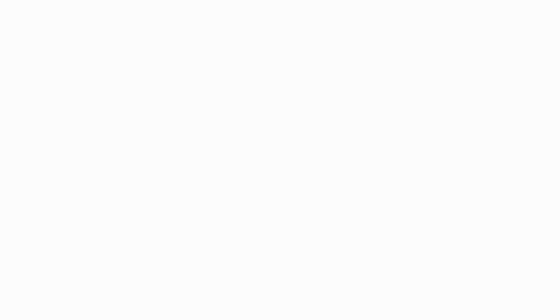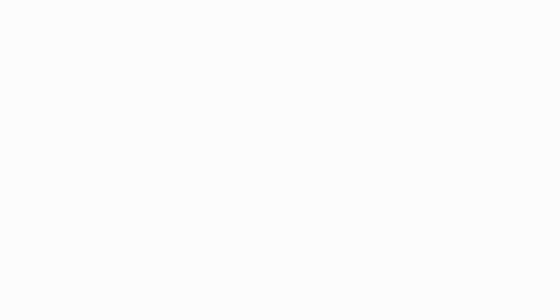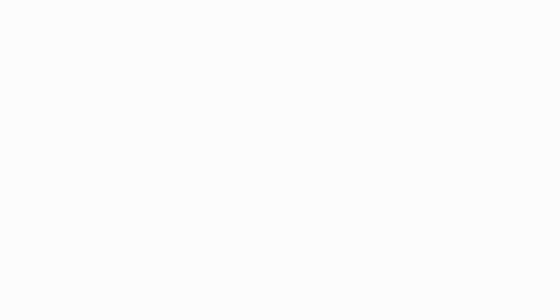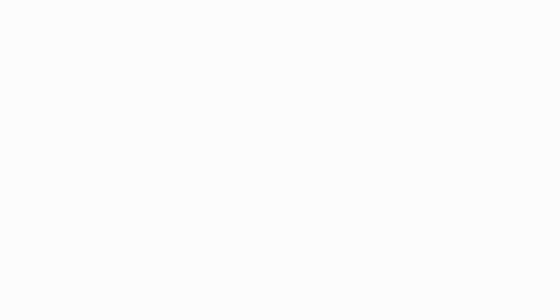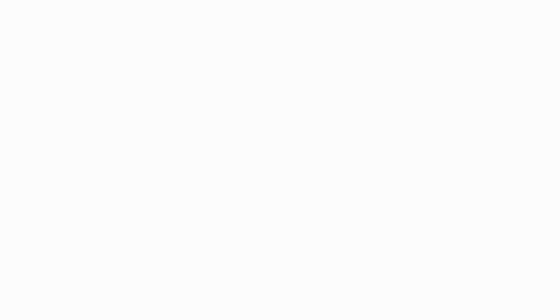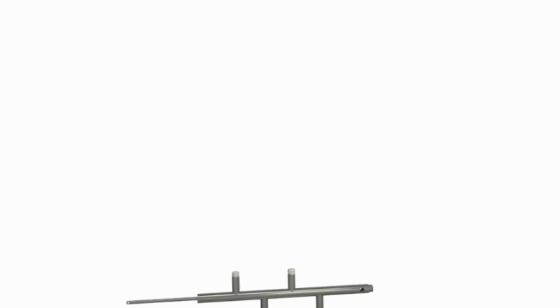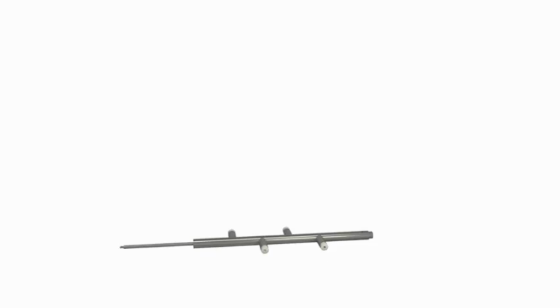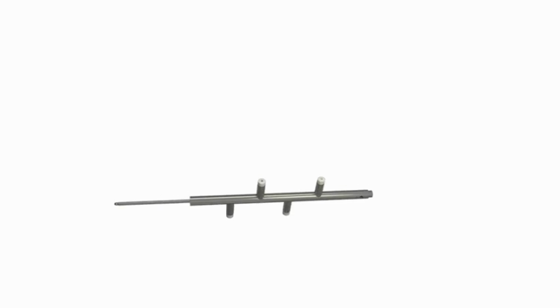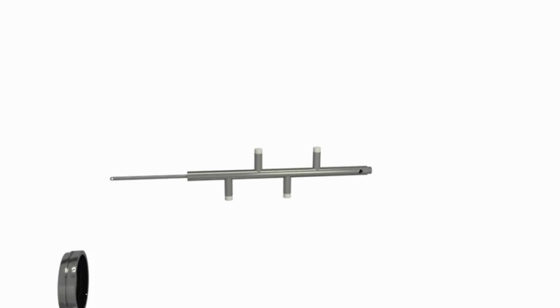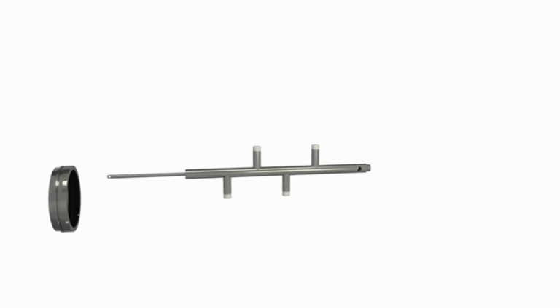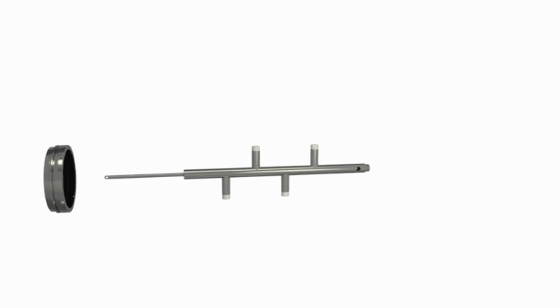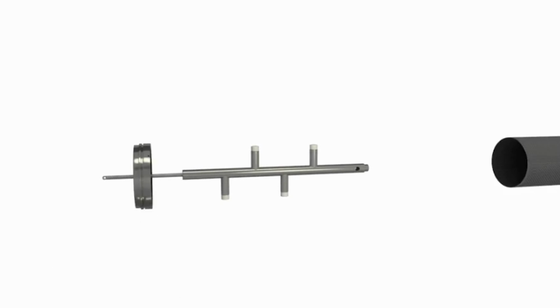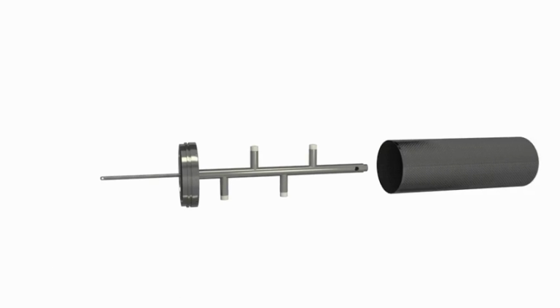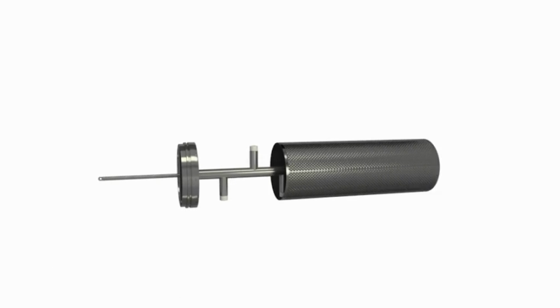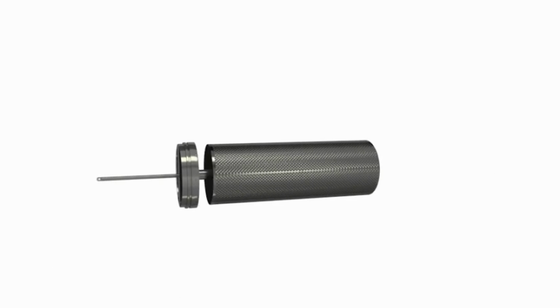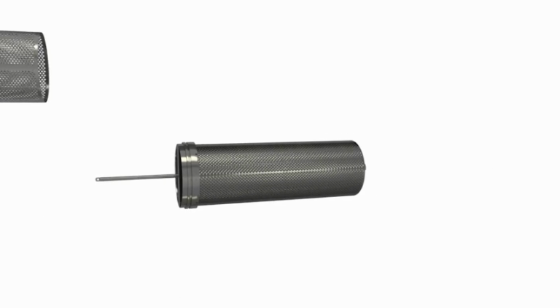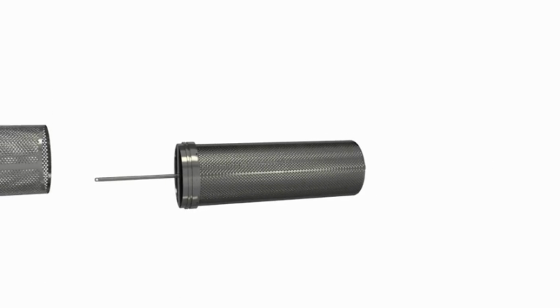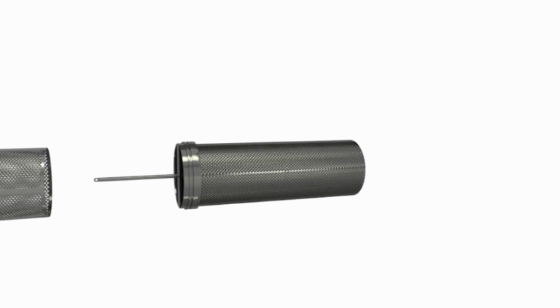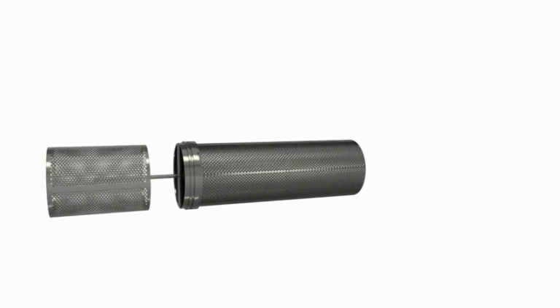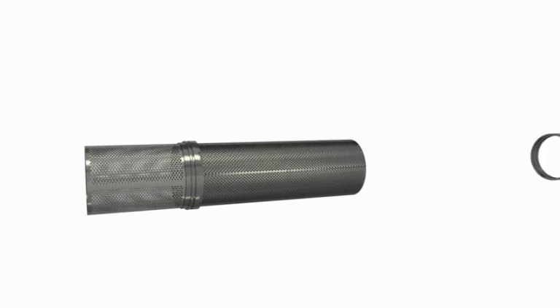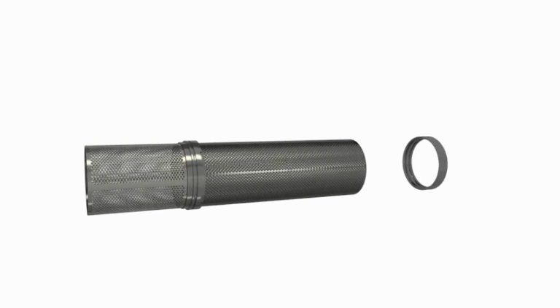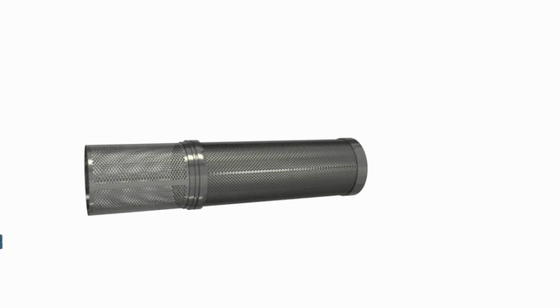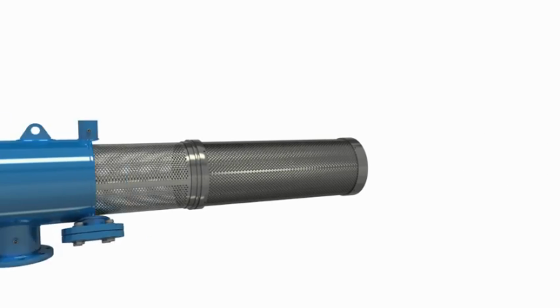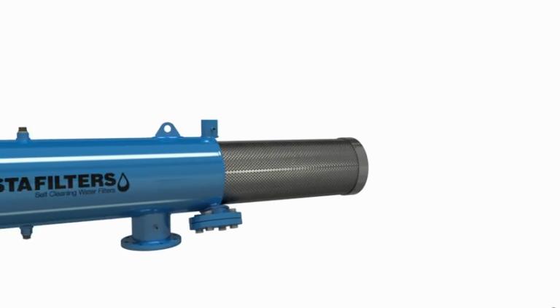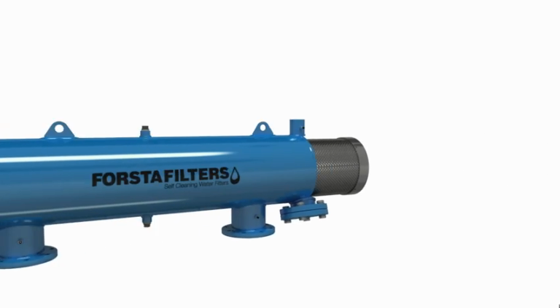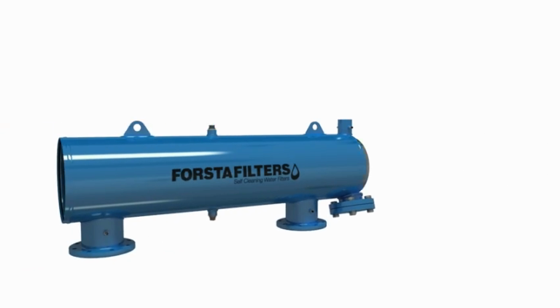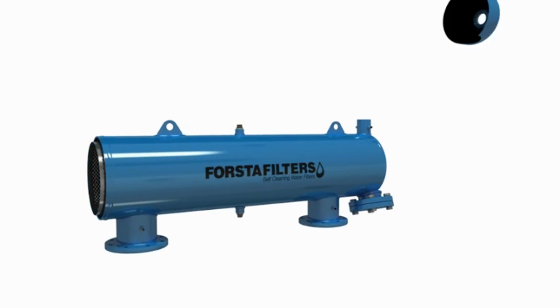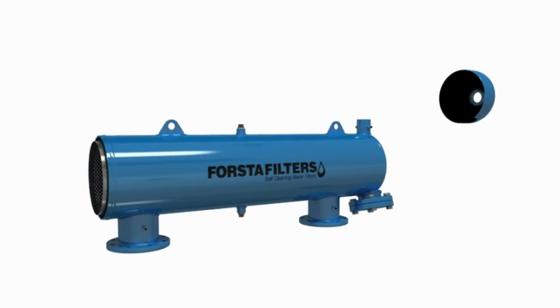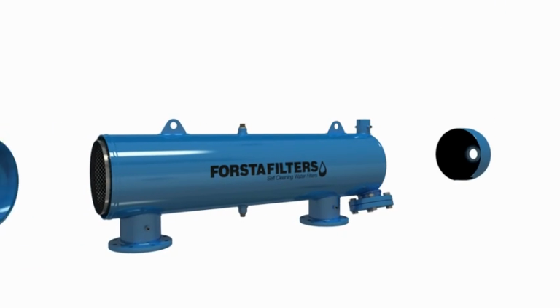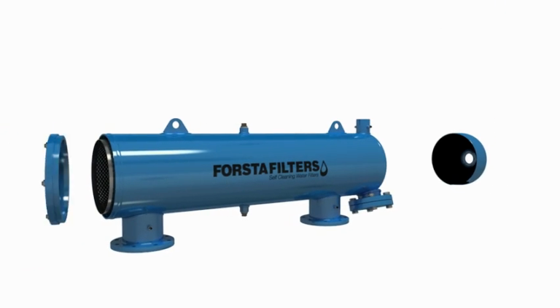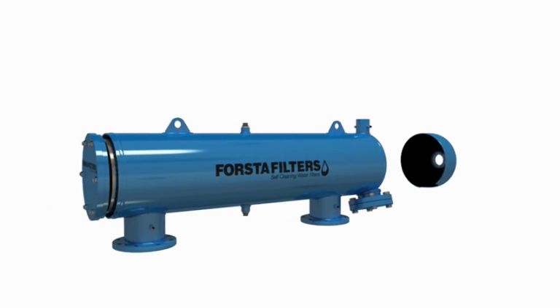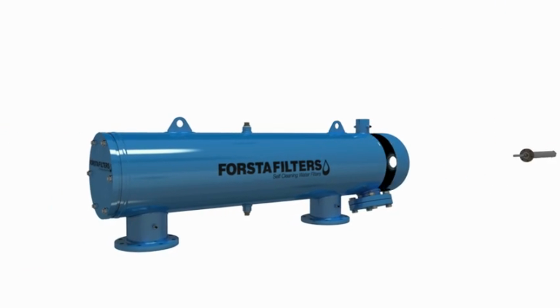Forsta LP180 self-cleaning water filters offer innovative design for efficient and reliable filtration systems.